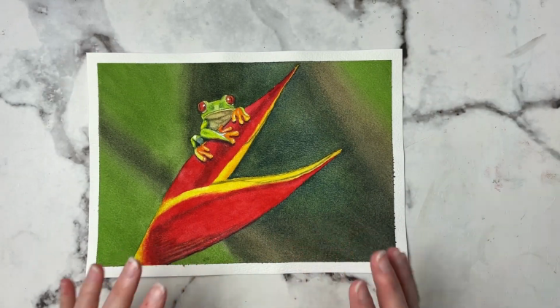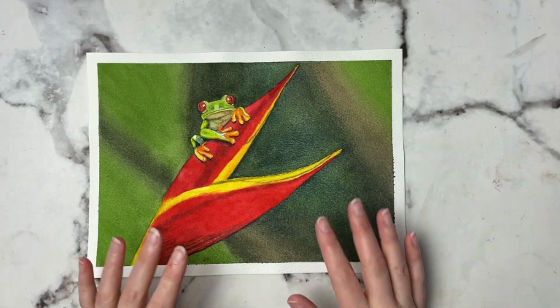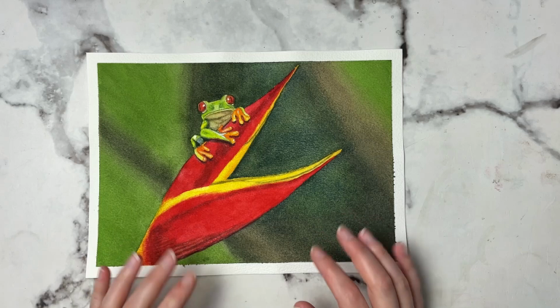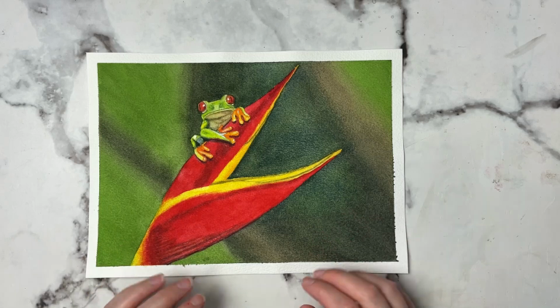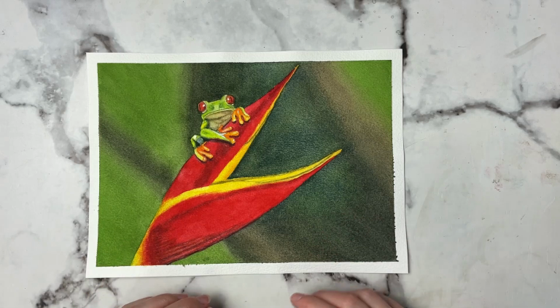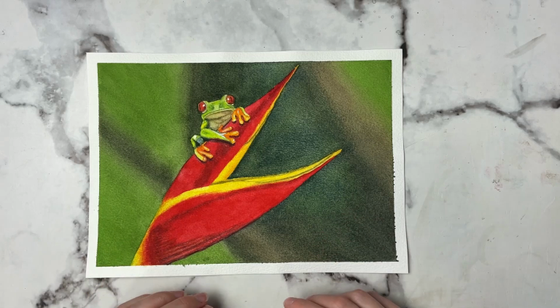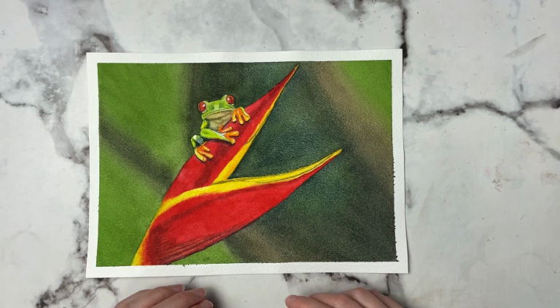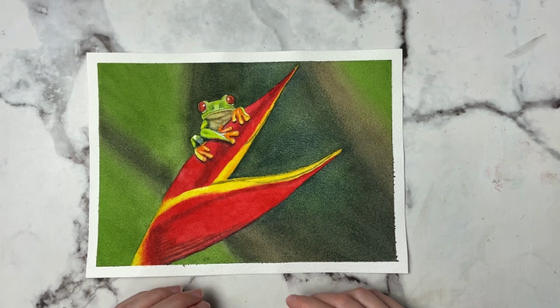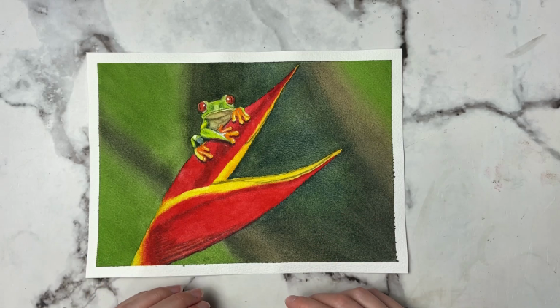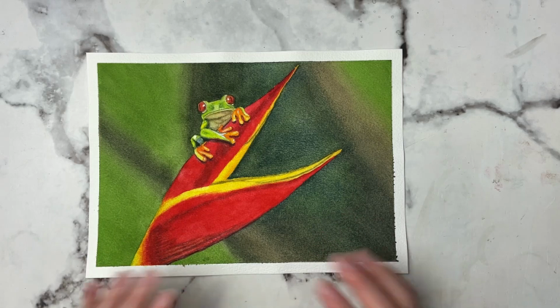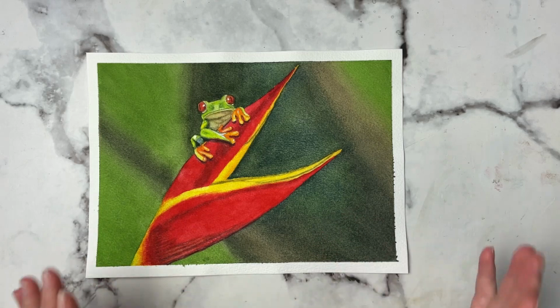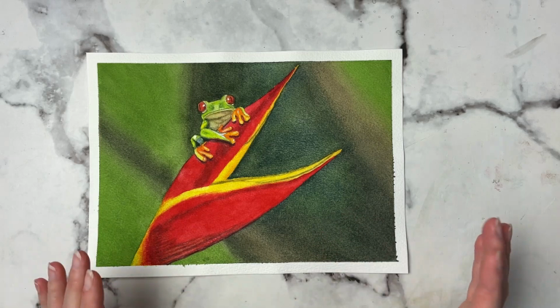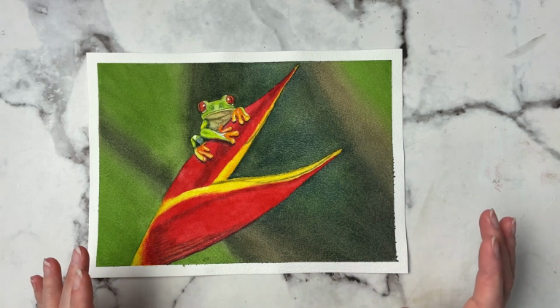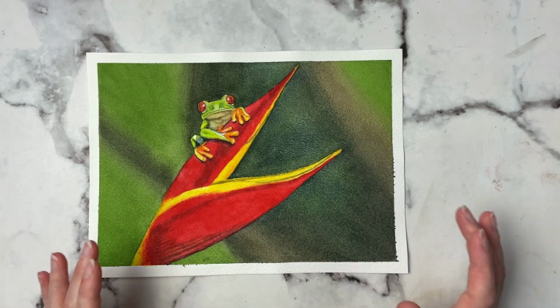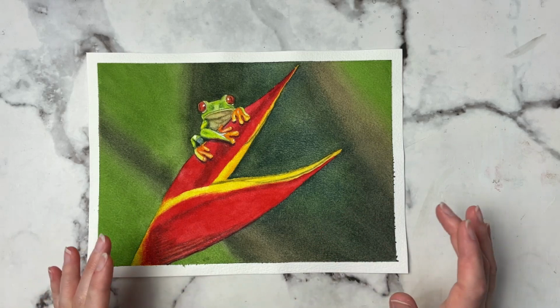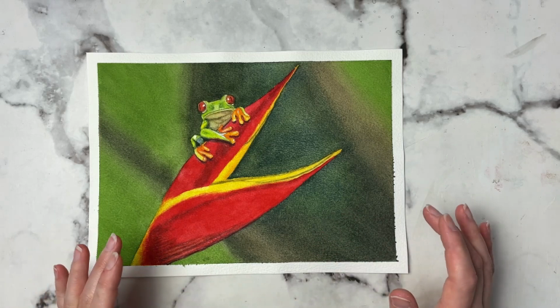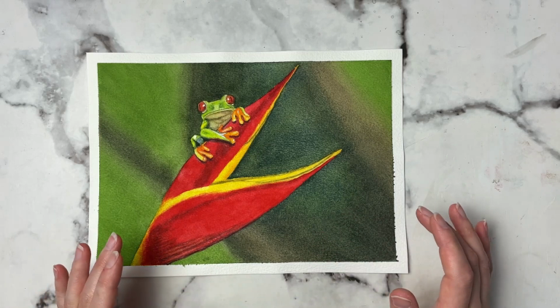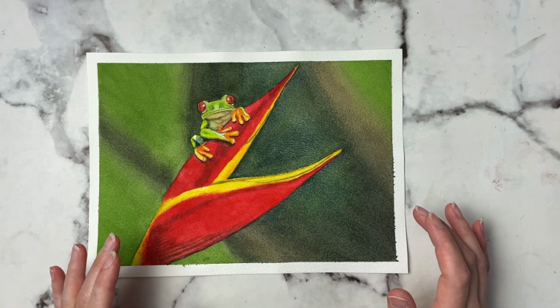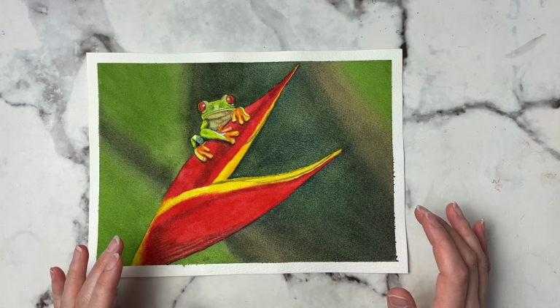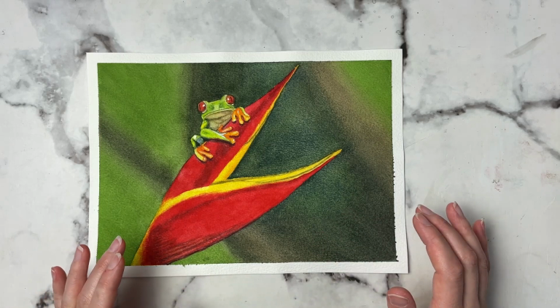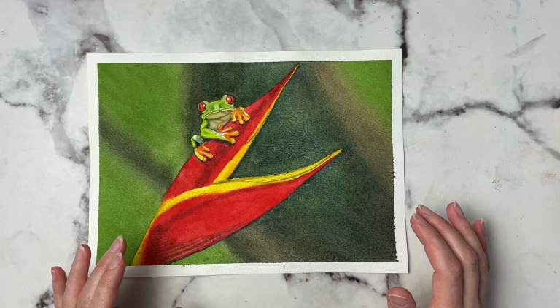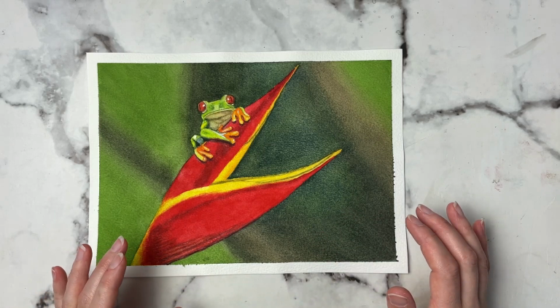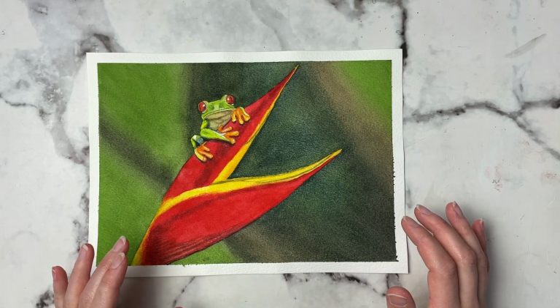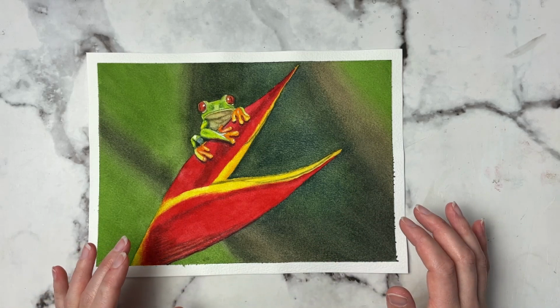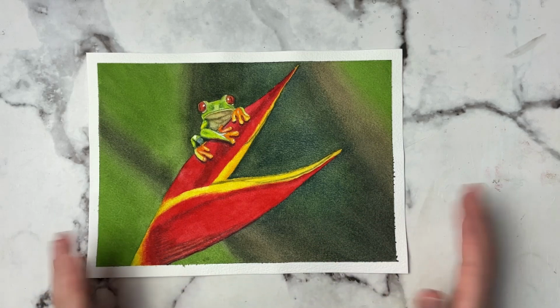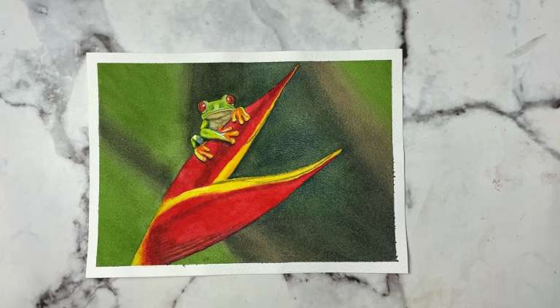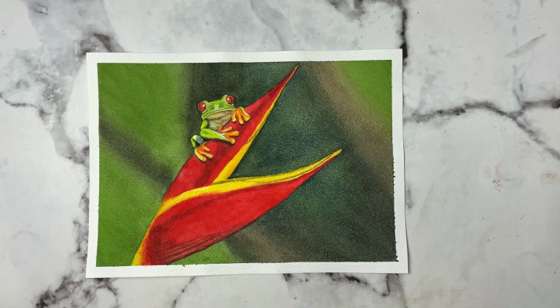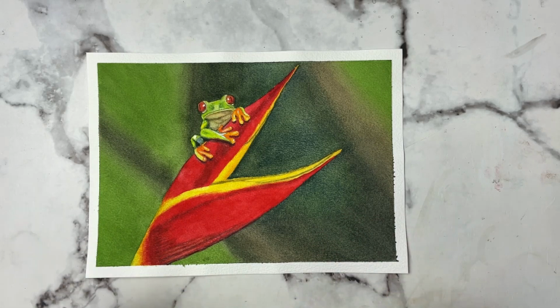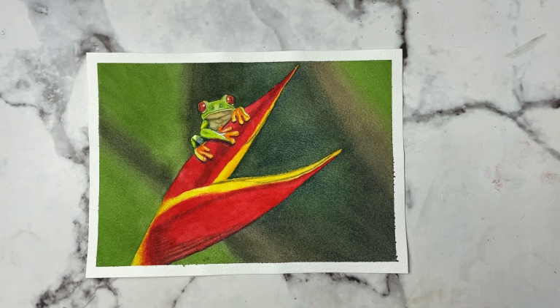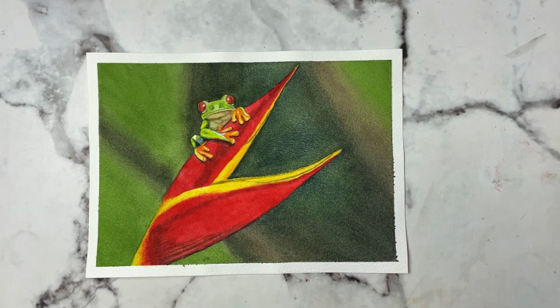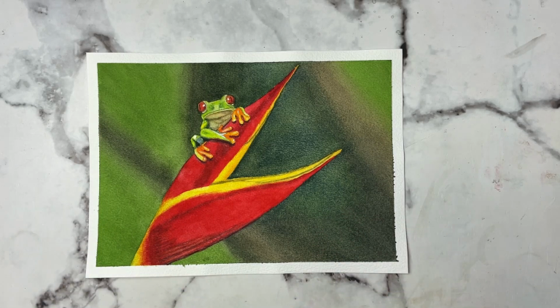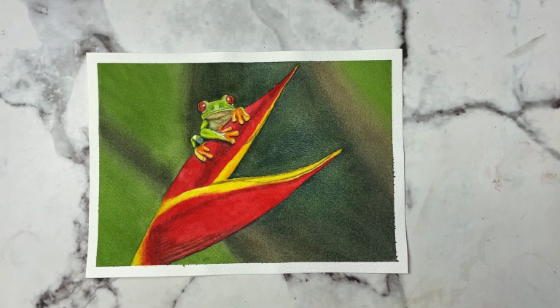Be sure to give the video a like and subscribe for more art-related content, and let's get right into the video.